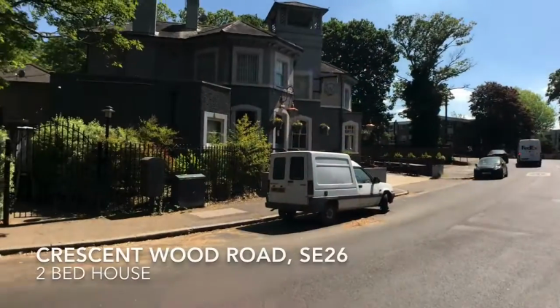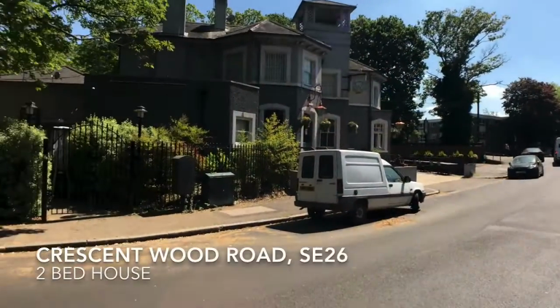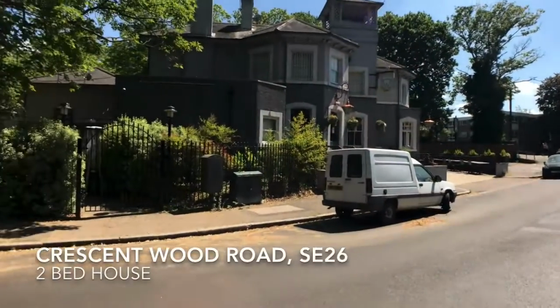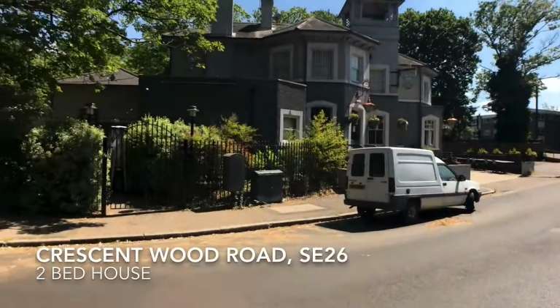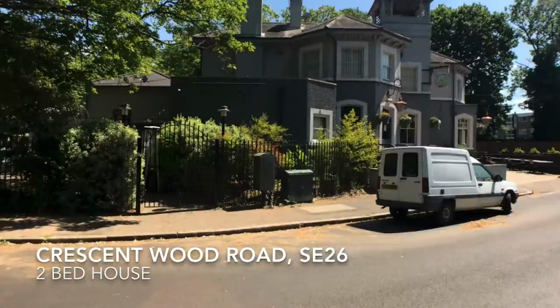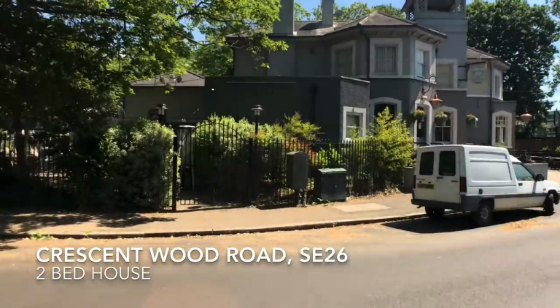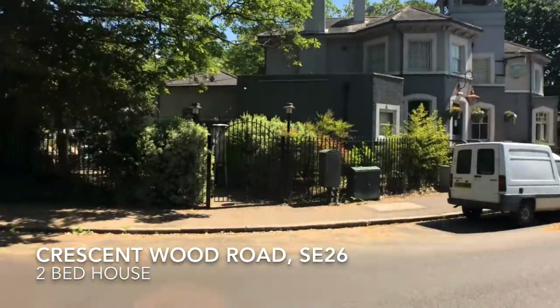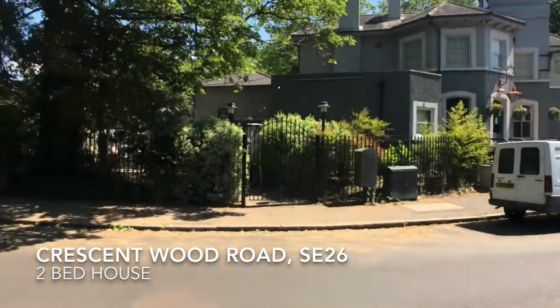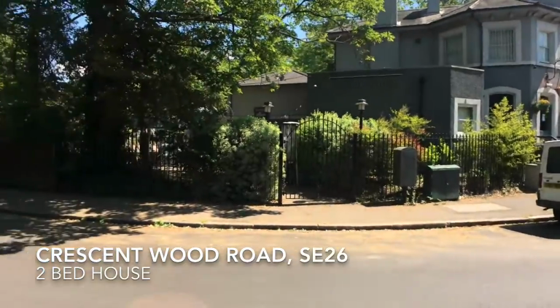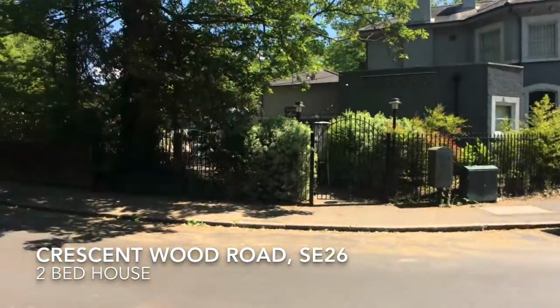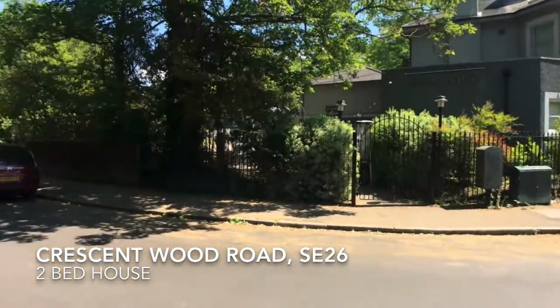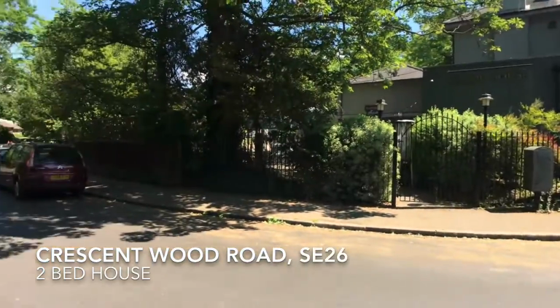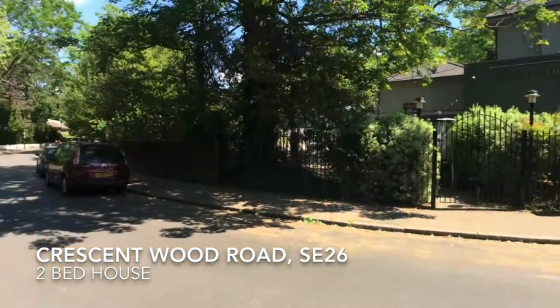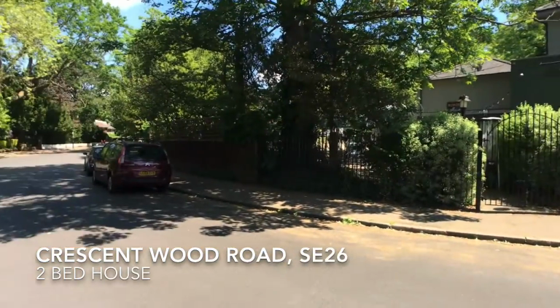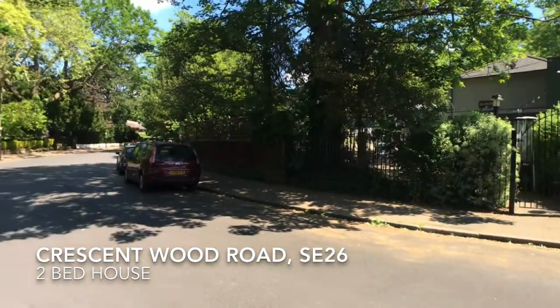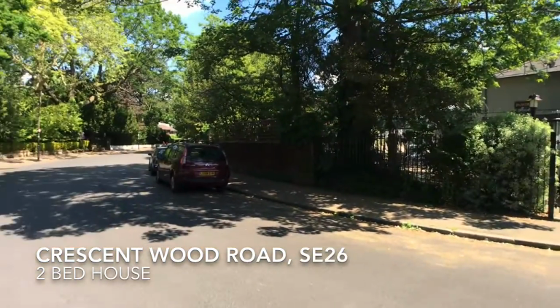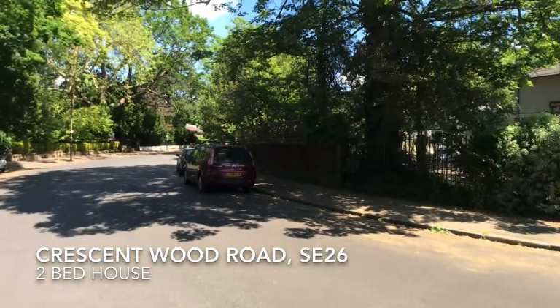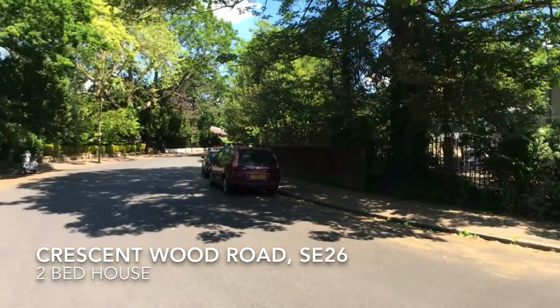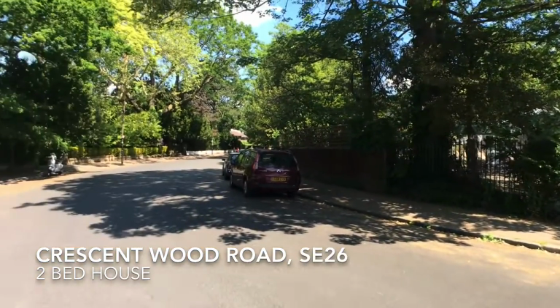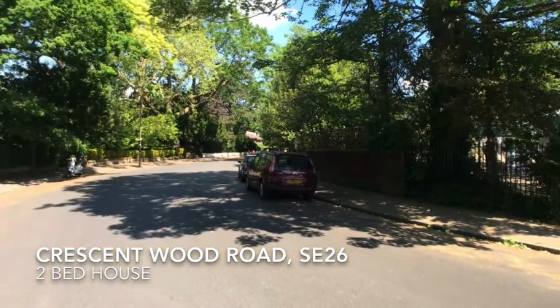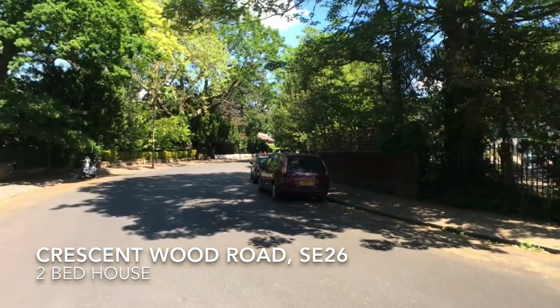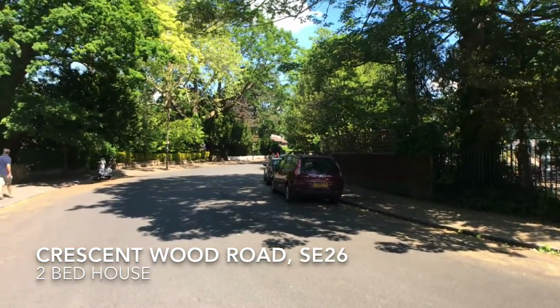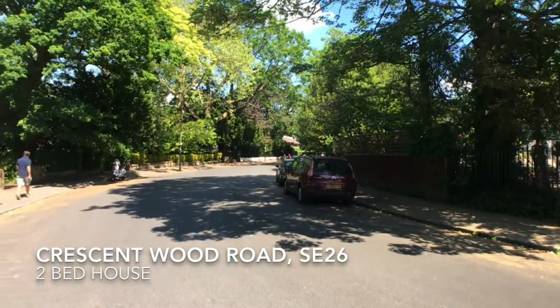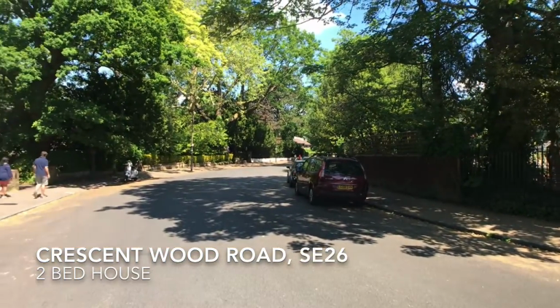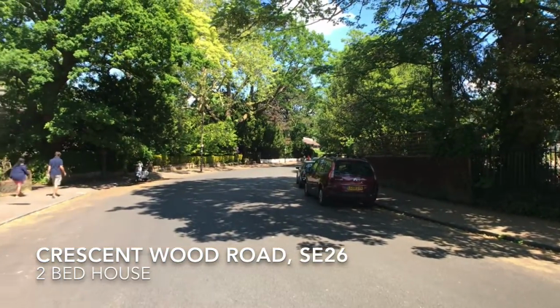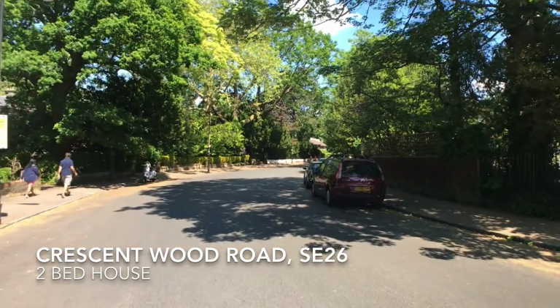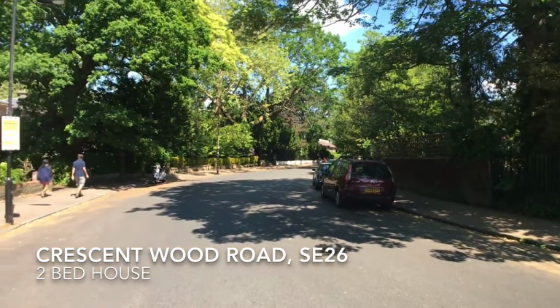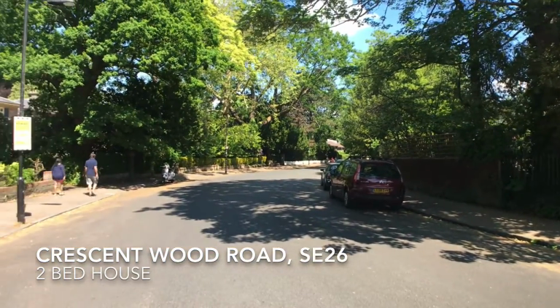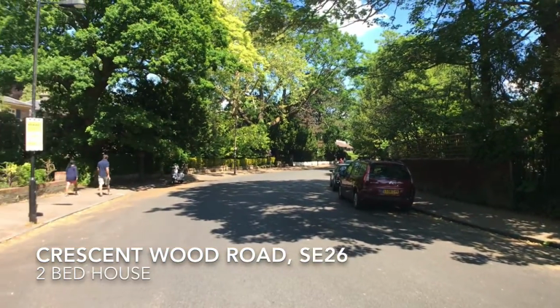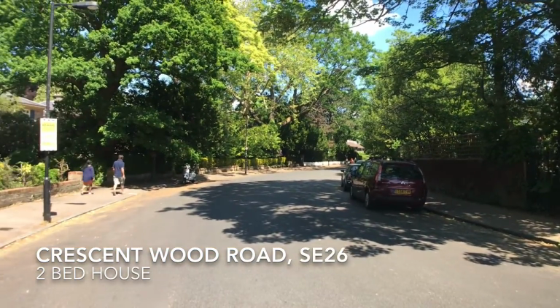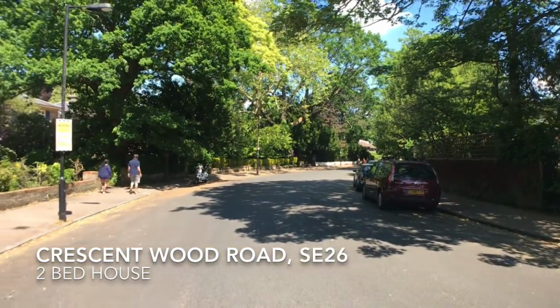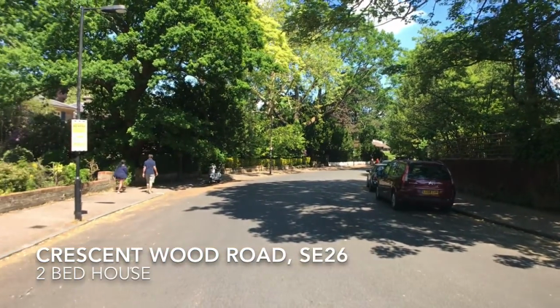On a leafy peaceful street is this Victorian property with beautiful period features.